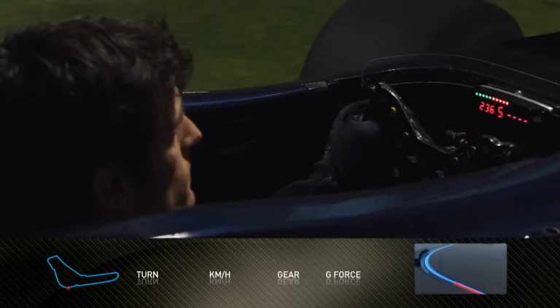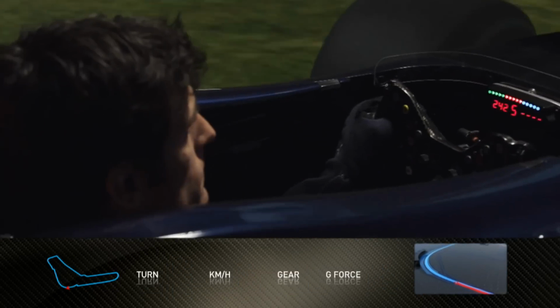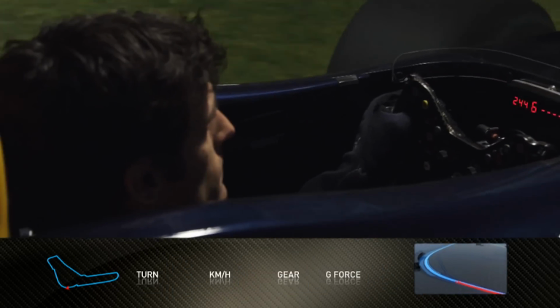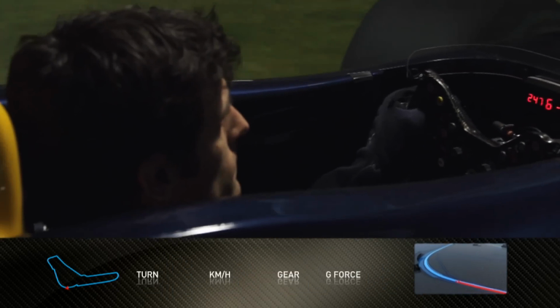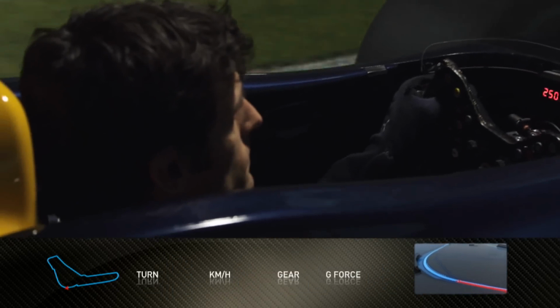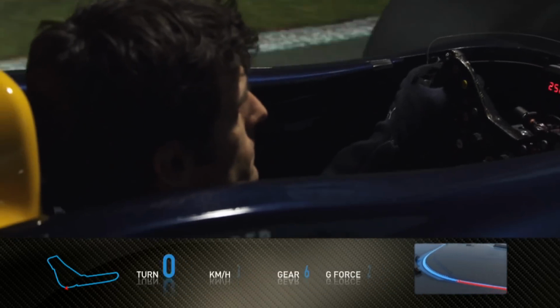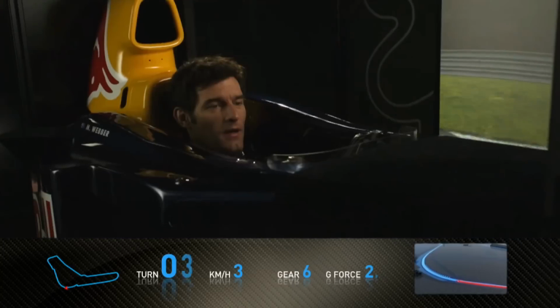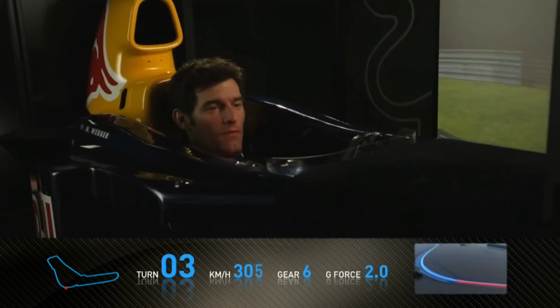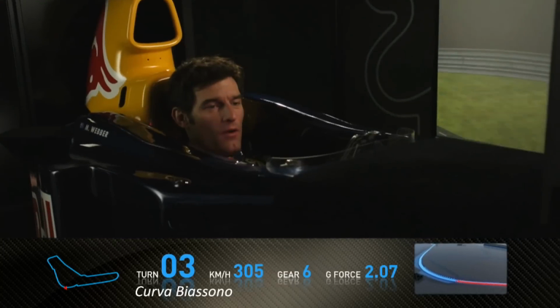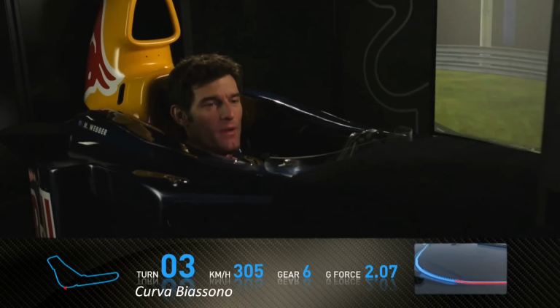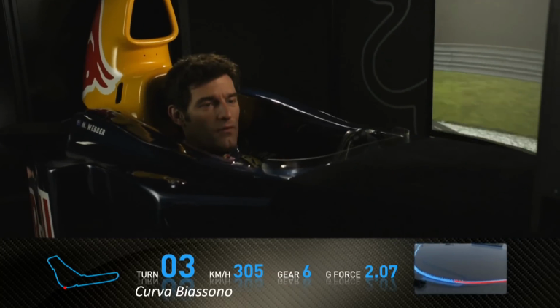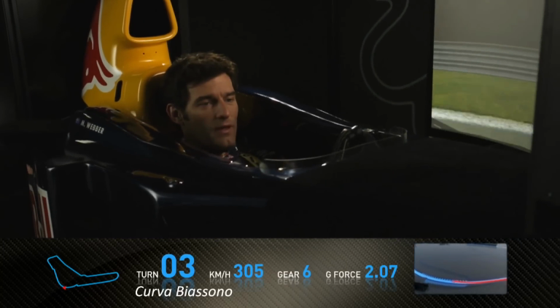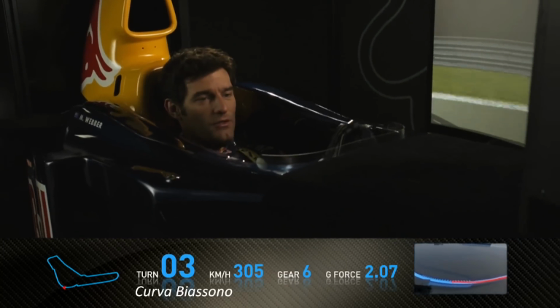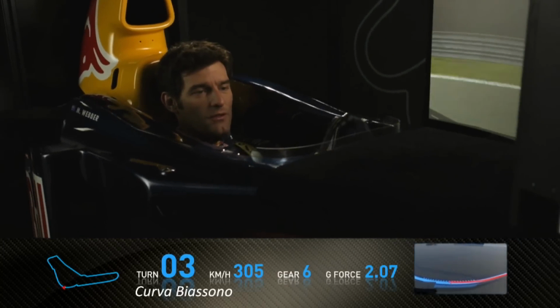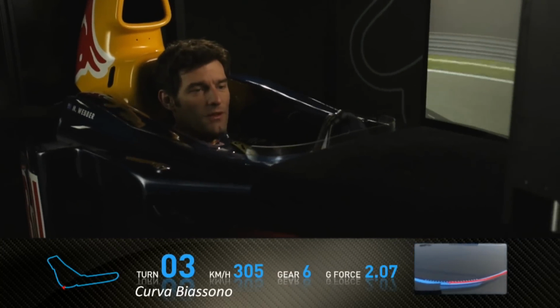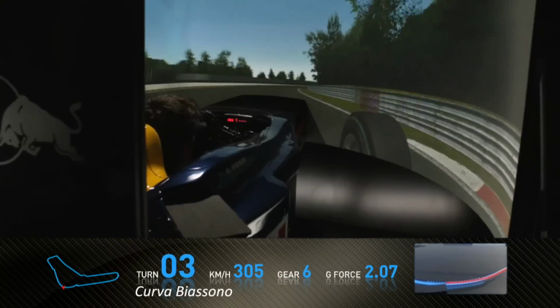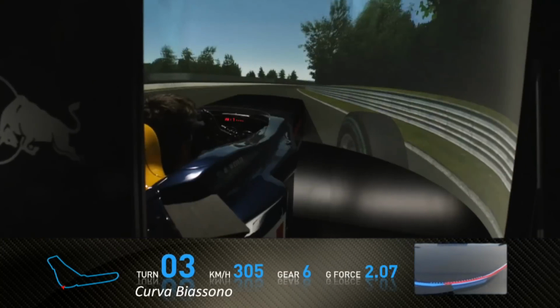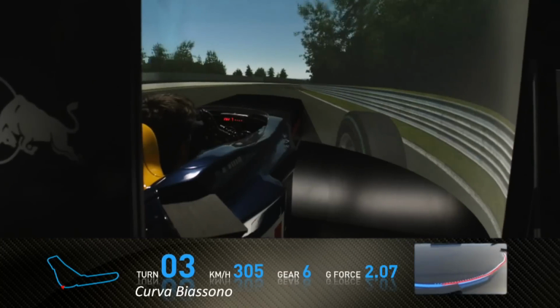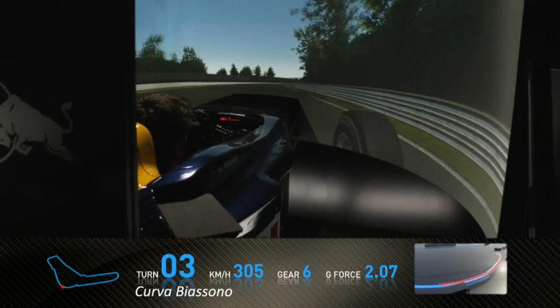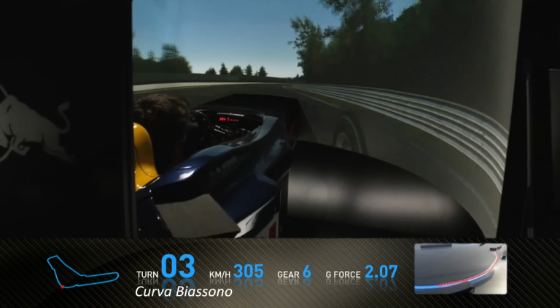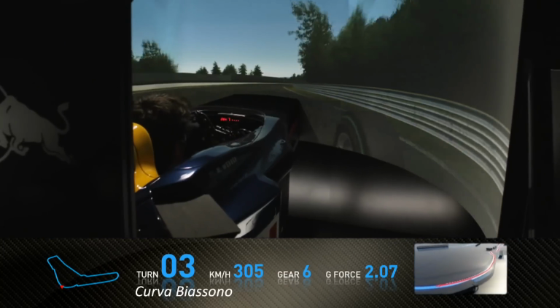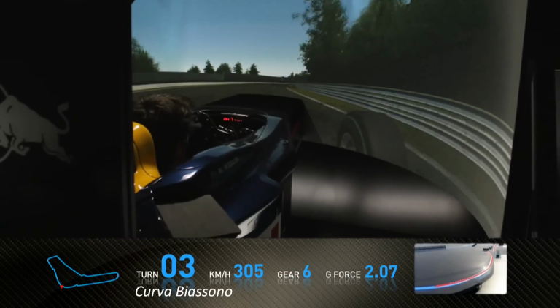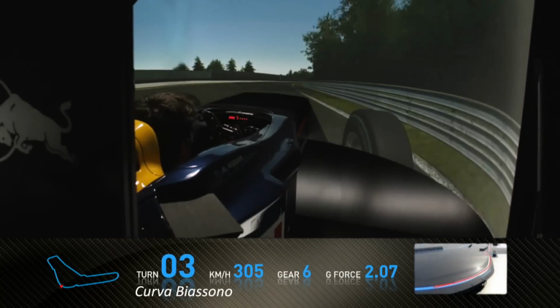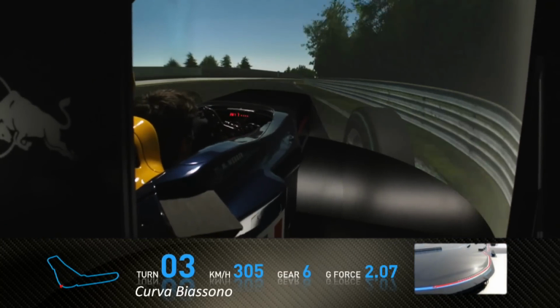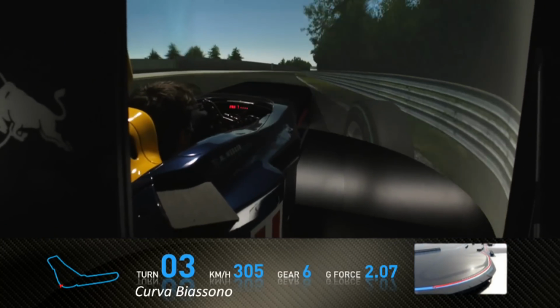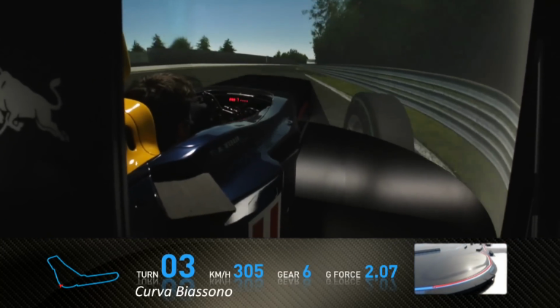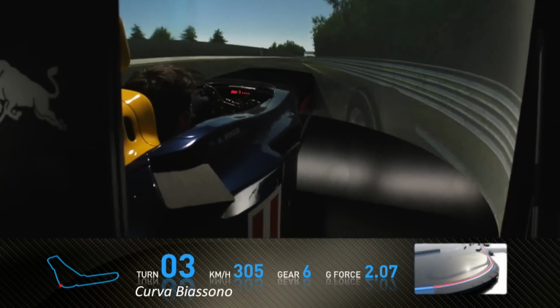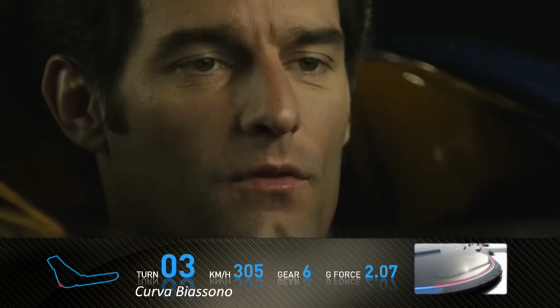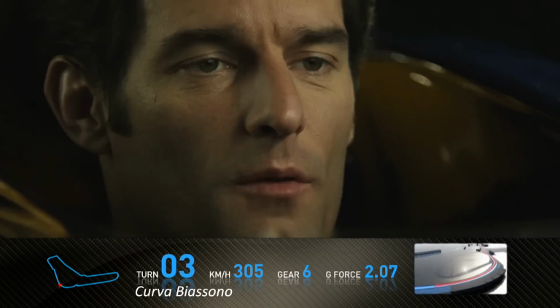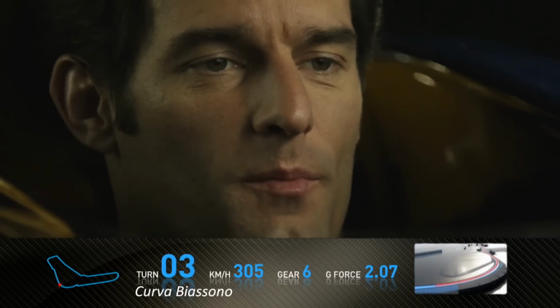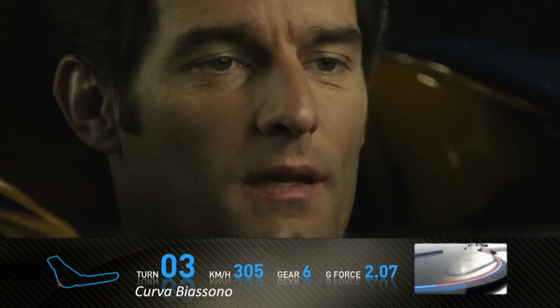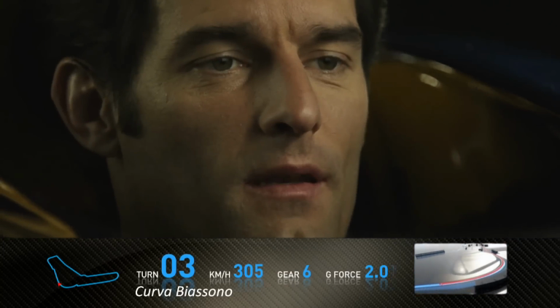This is where you need a very powerful engine and also good aerodynamics for the top speed.